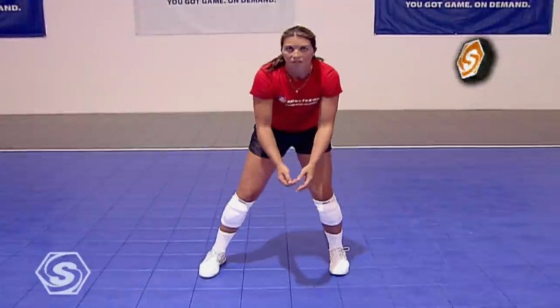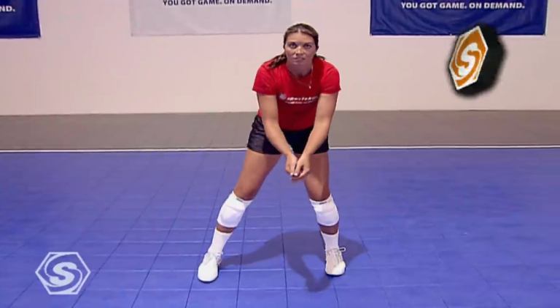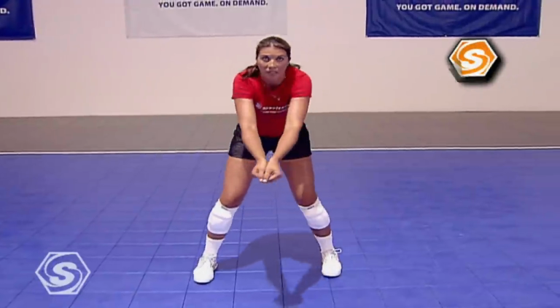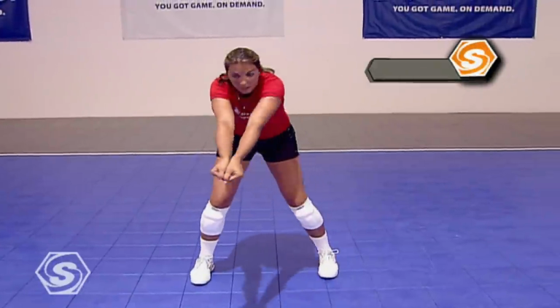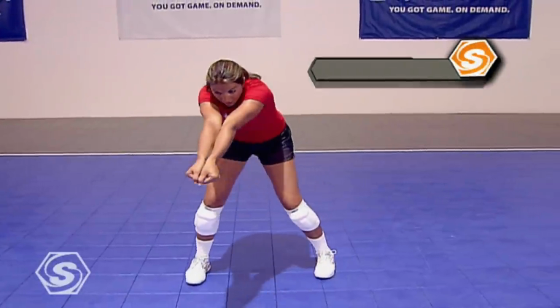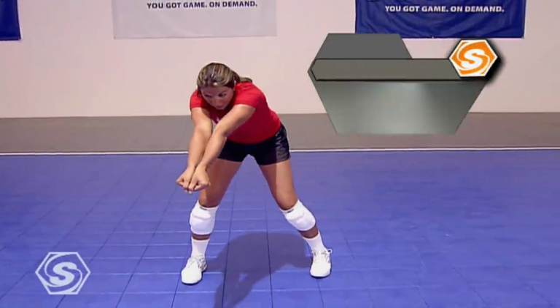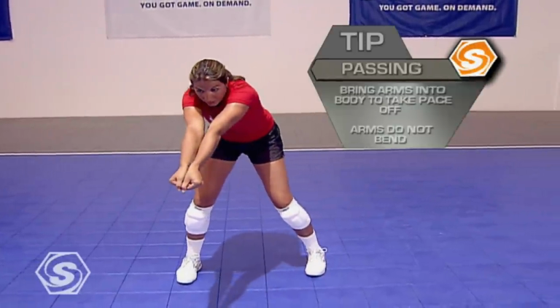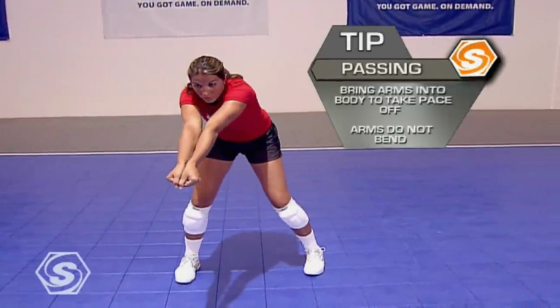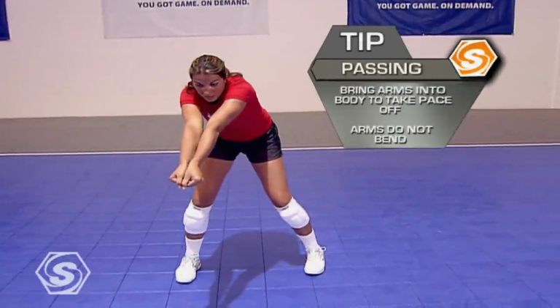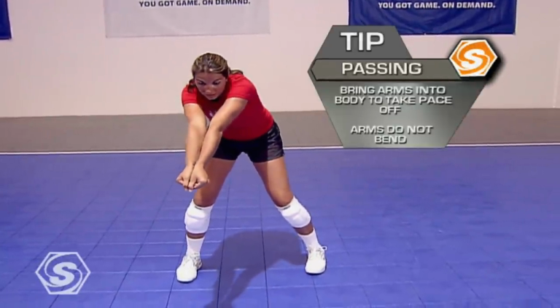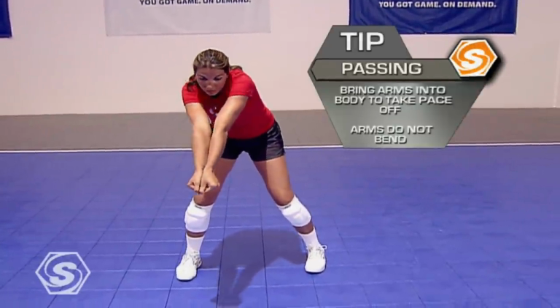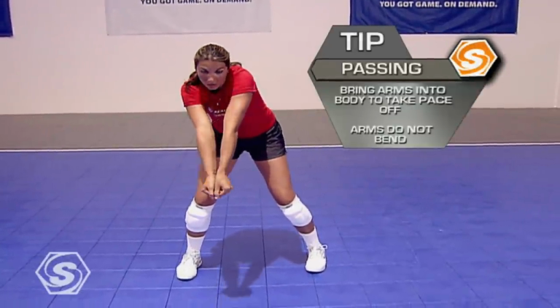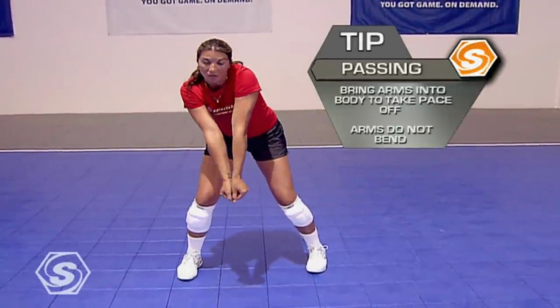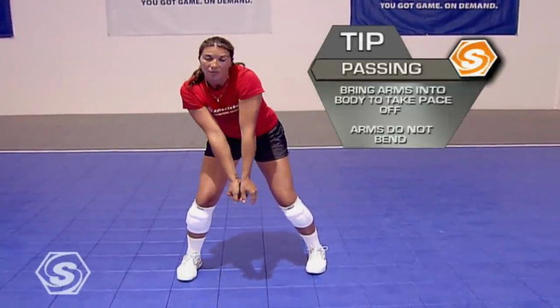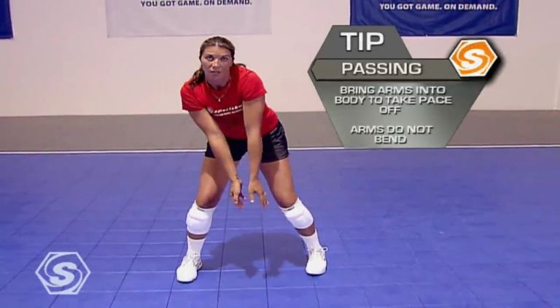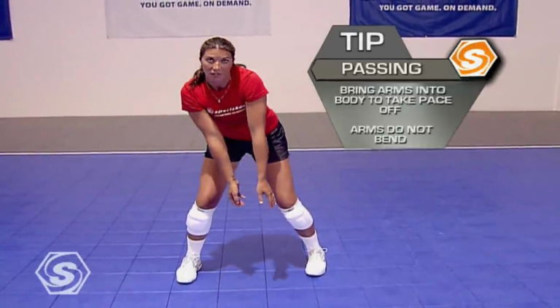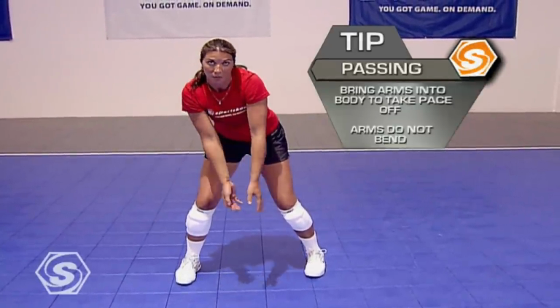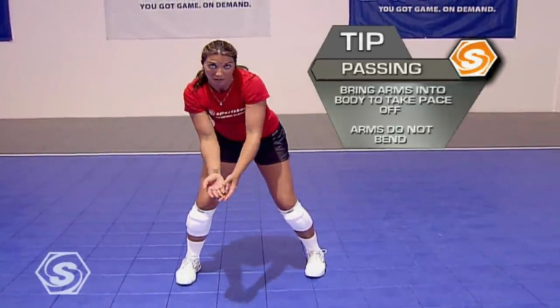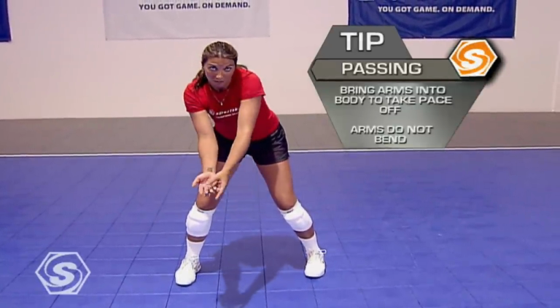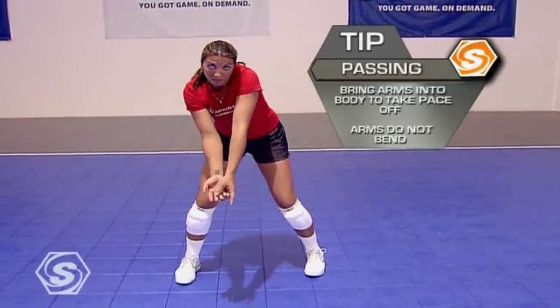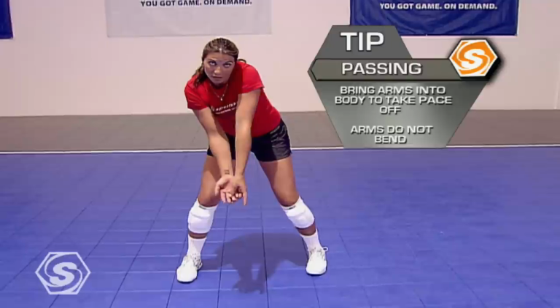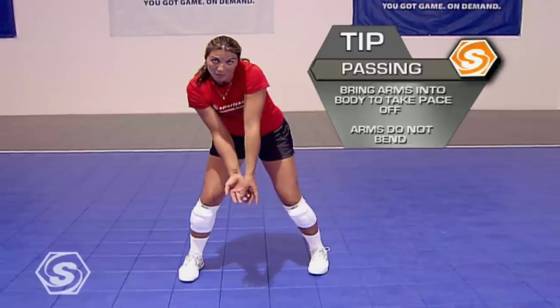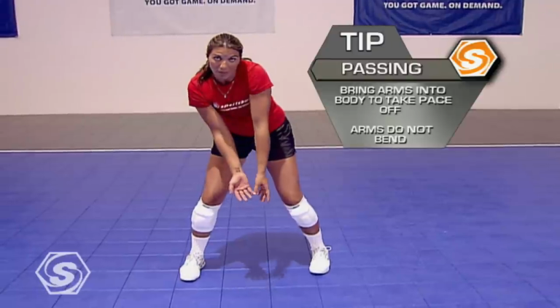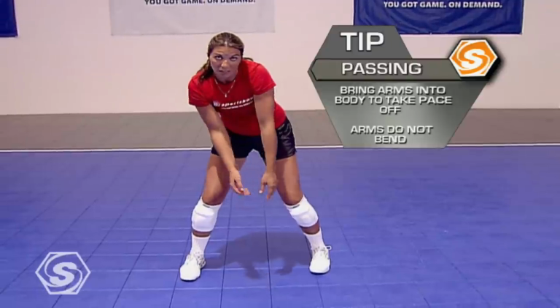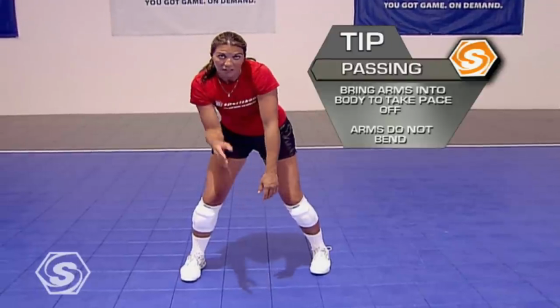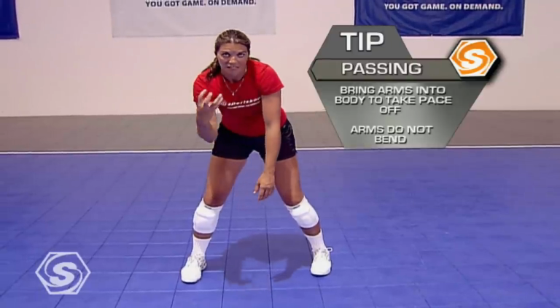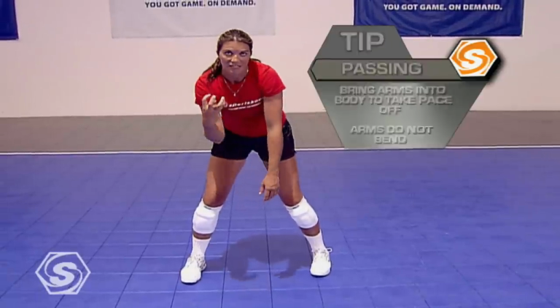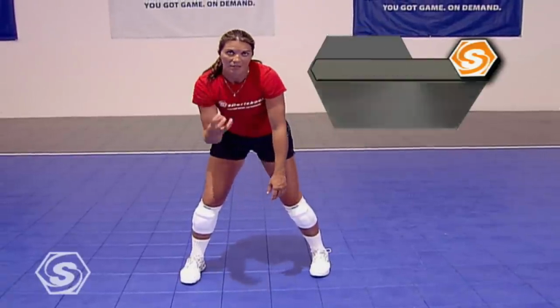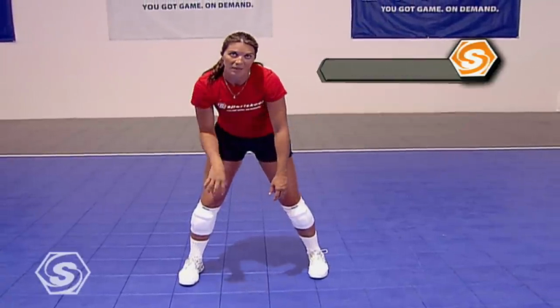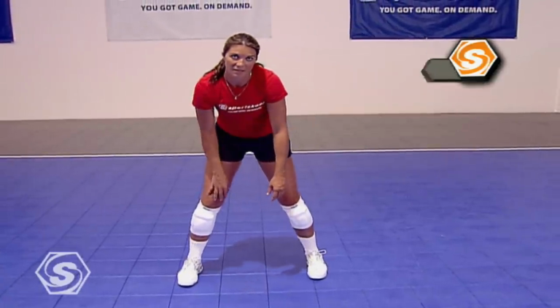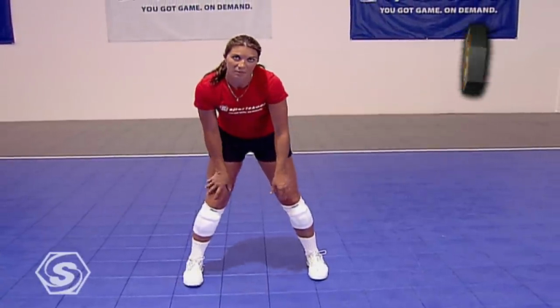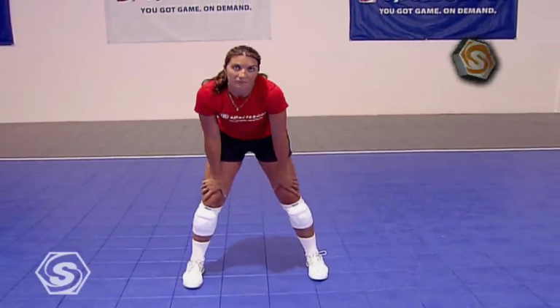Notice how once I contact the ball, my arms are able to come into my body, taking some of that pace off the ball.